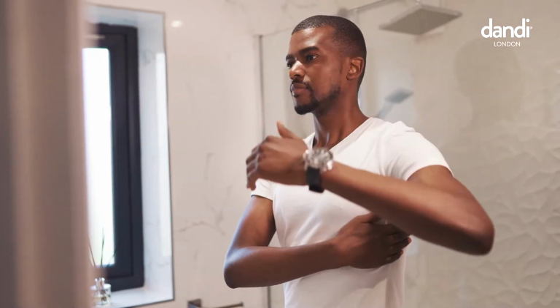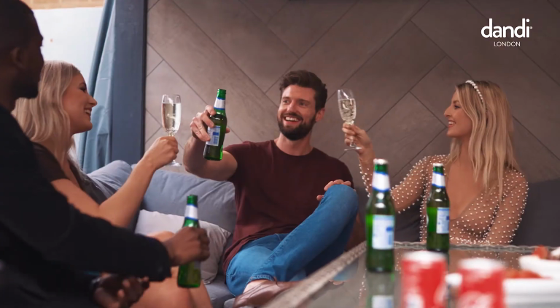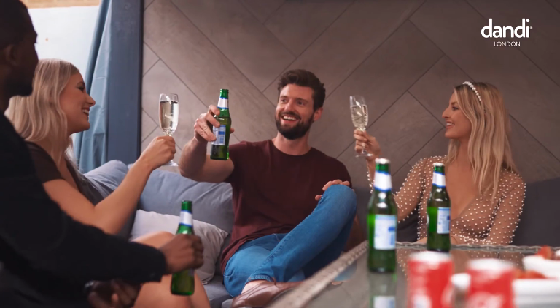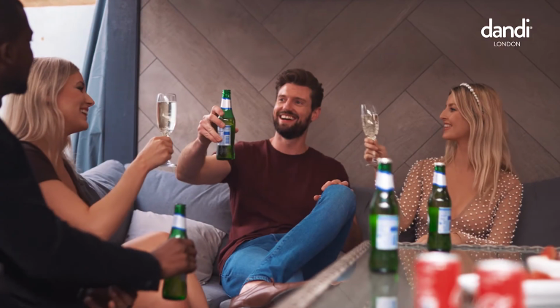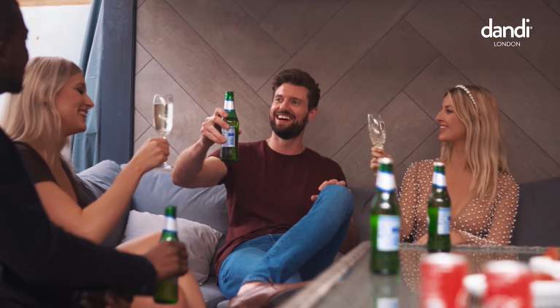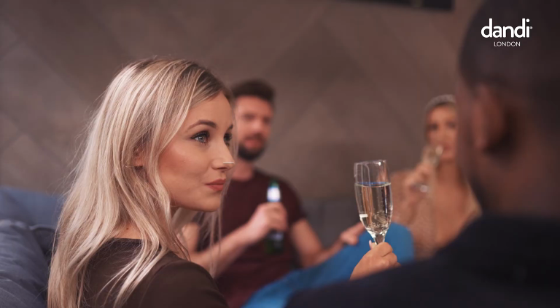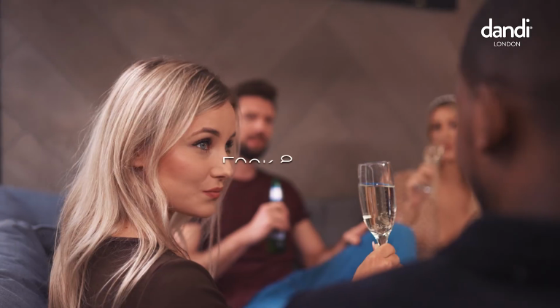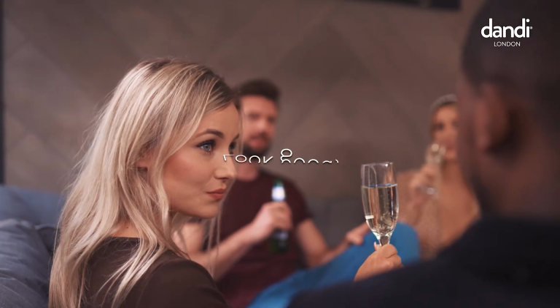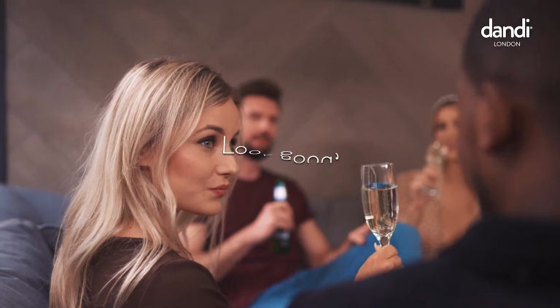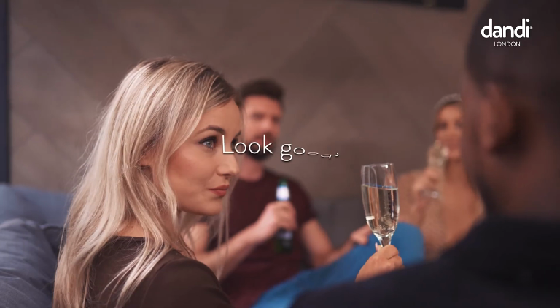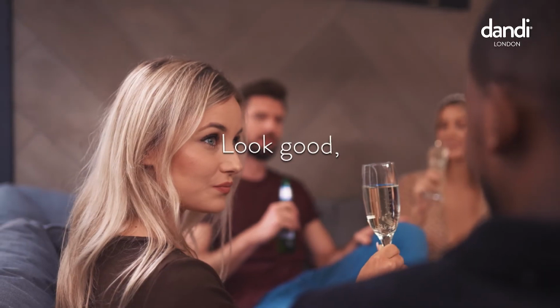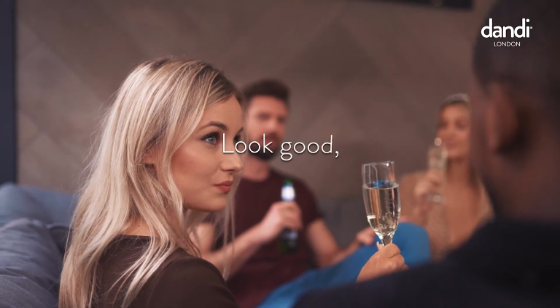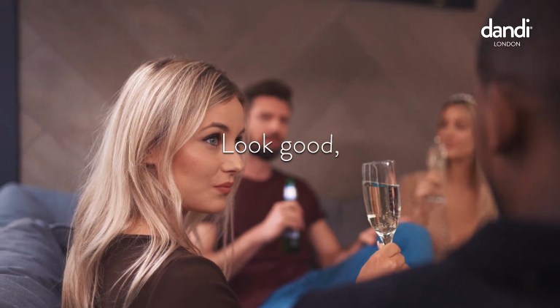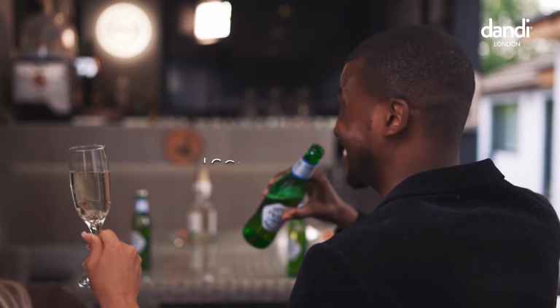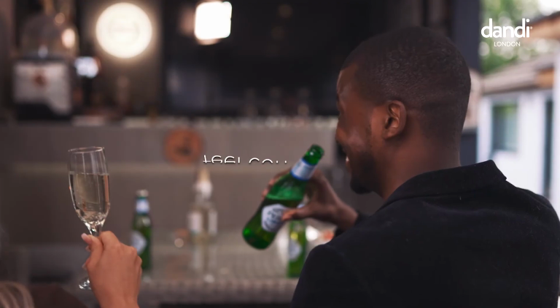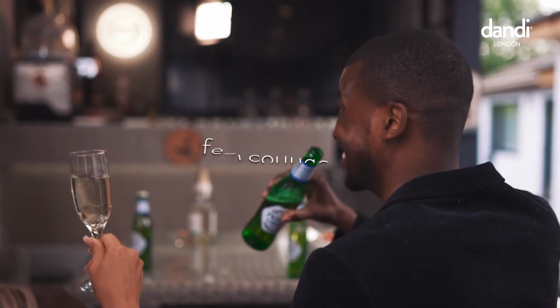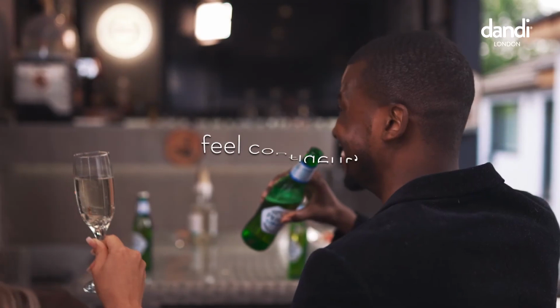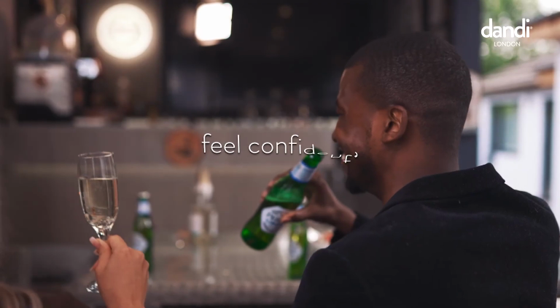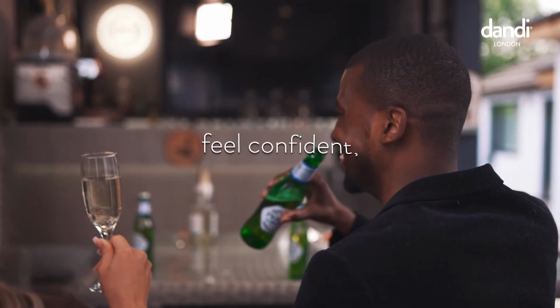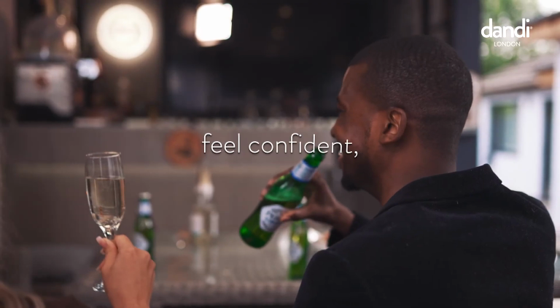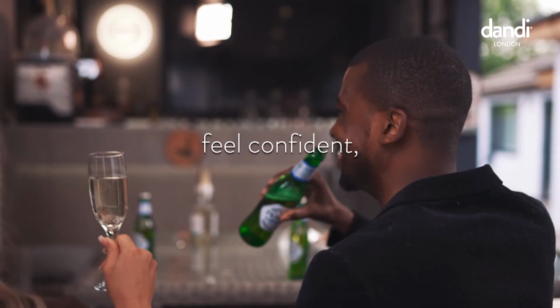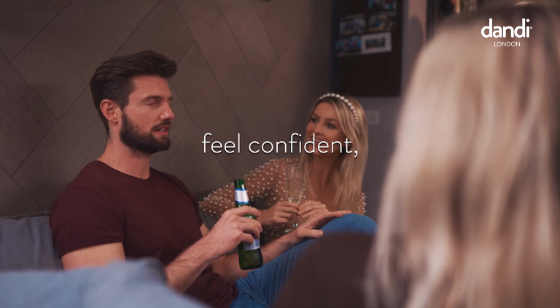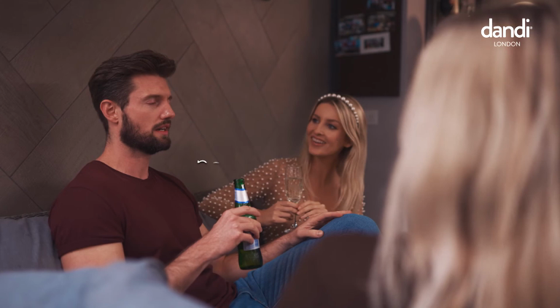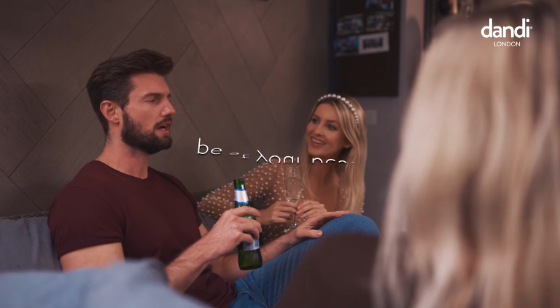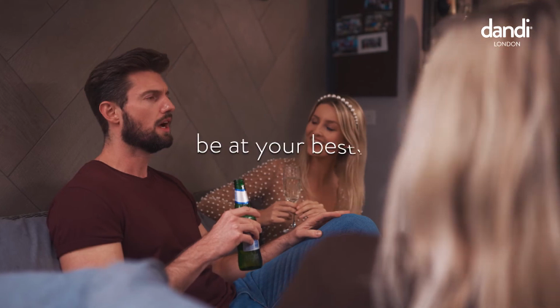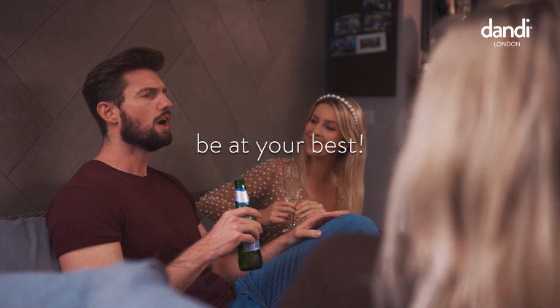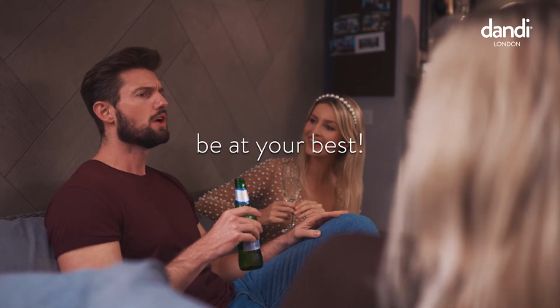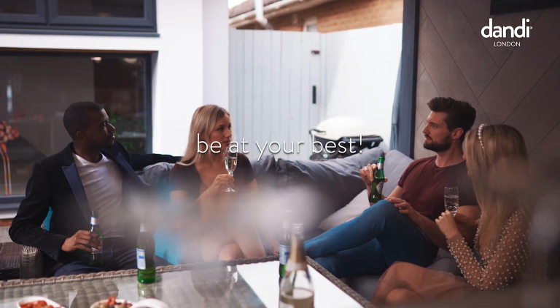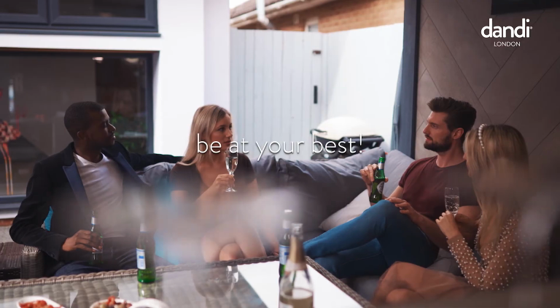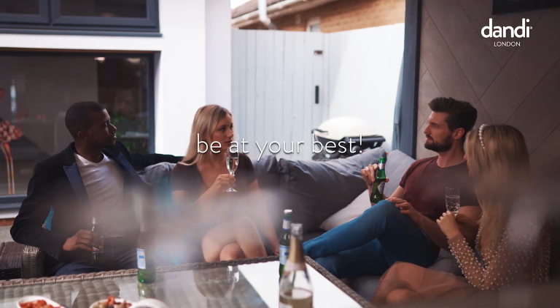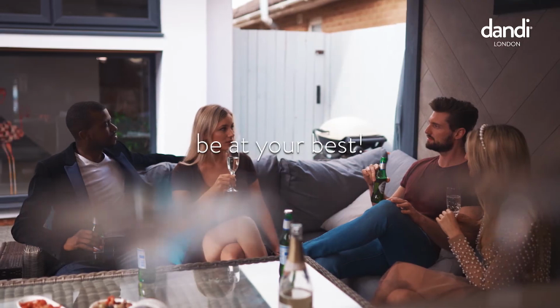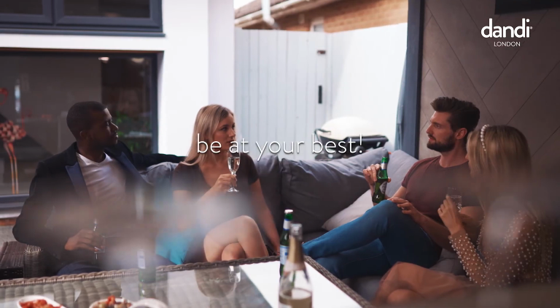Look good. Feel confident. Be at your best.